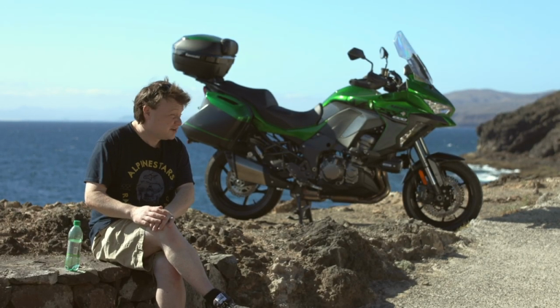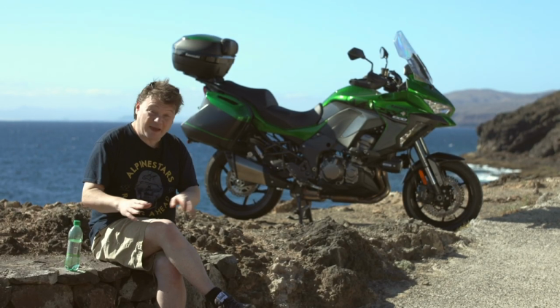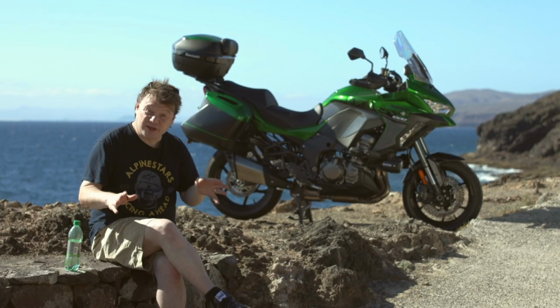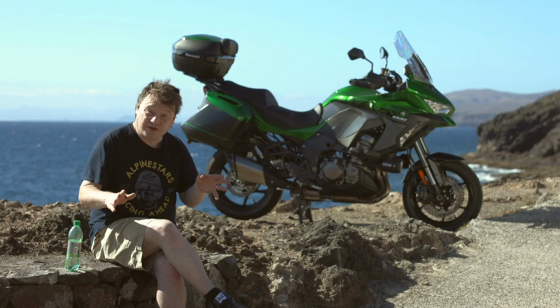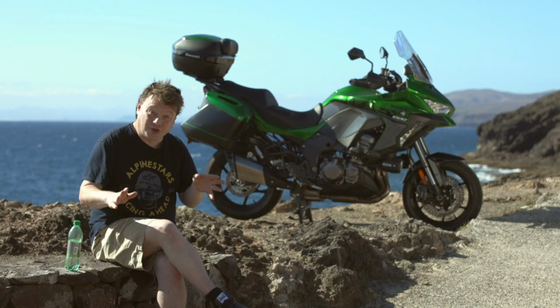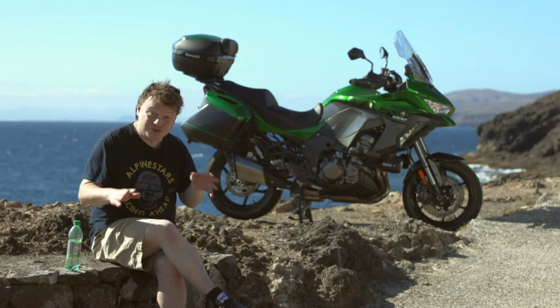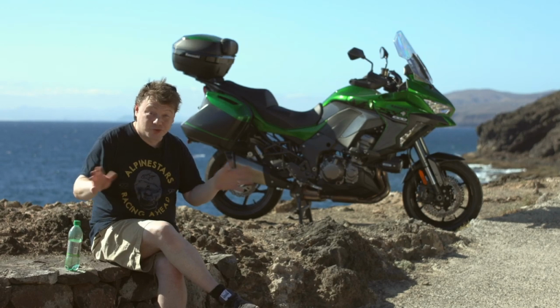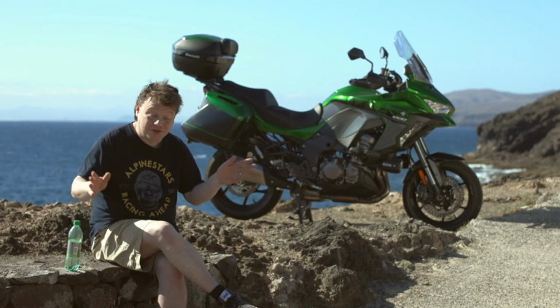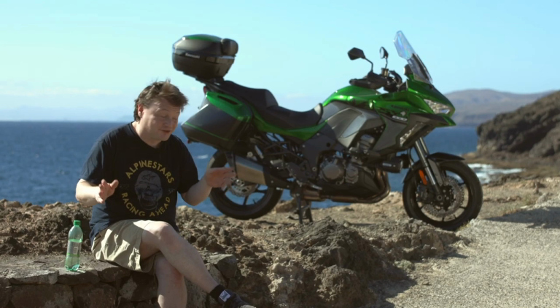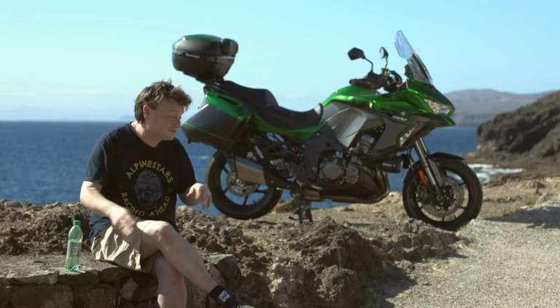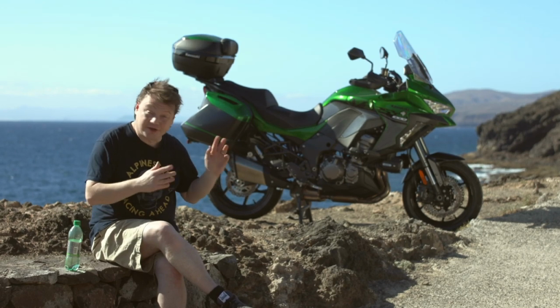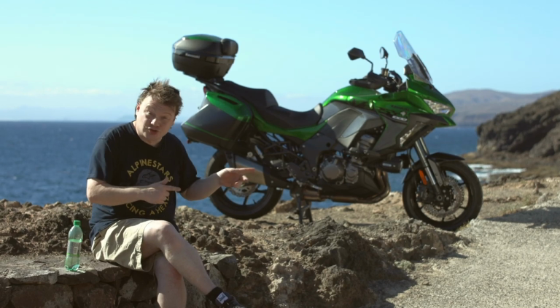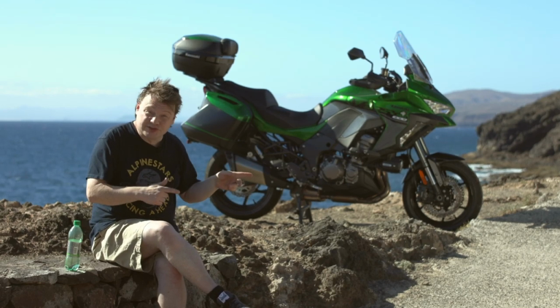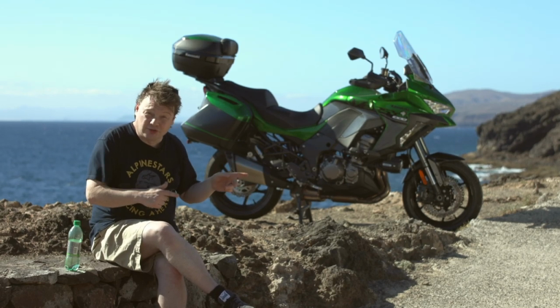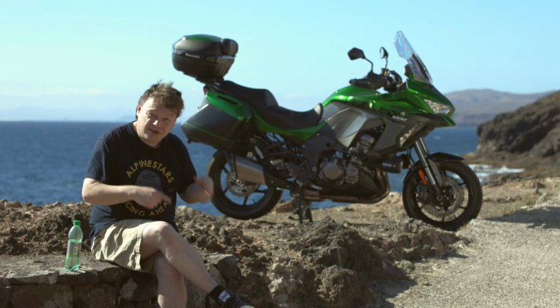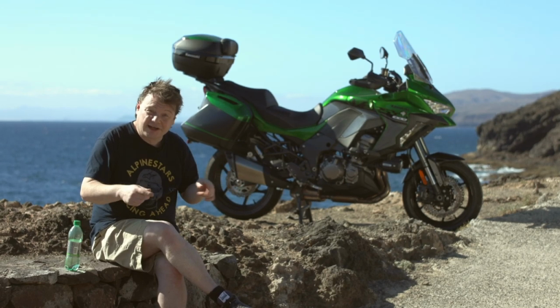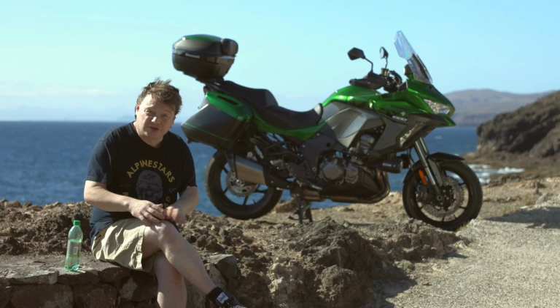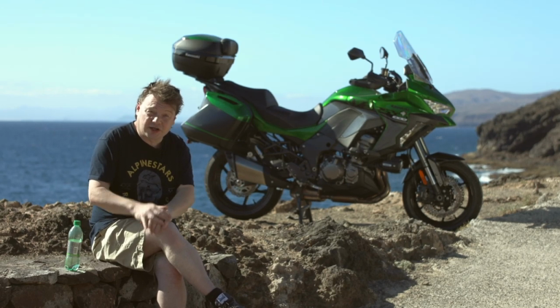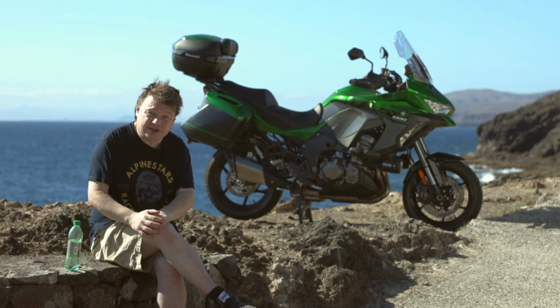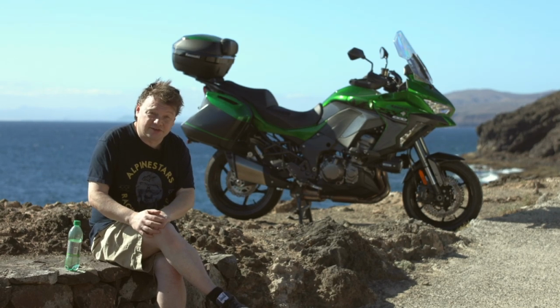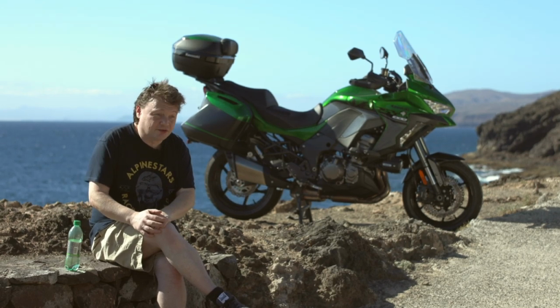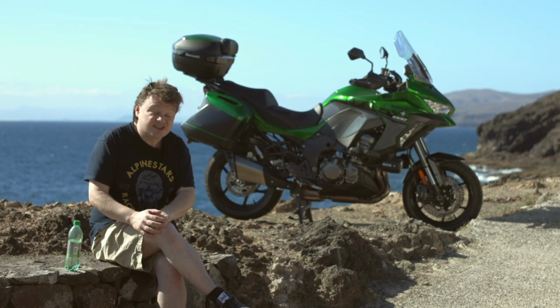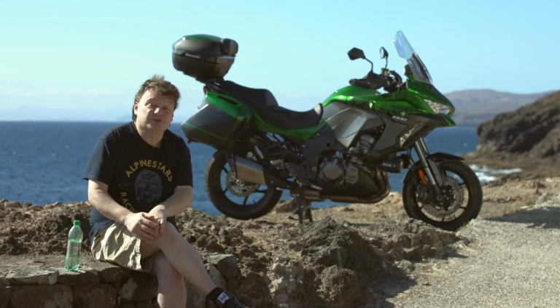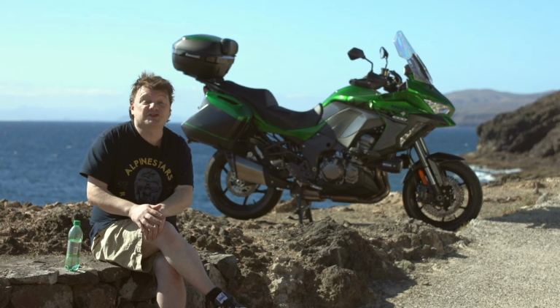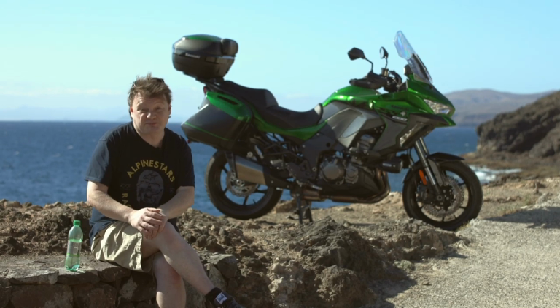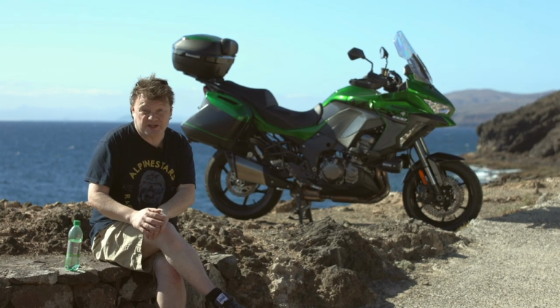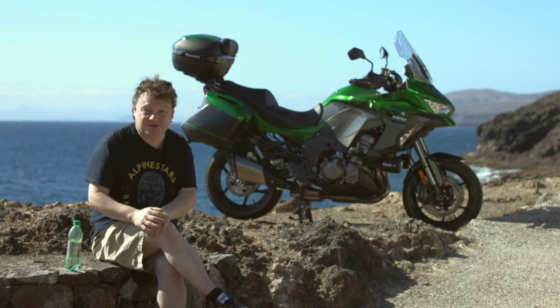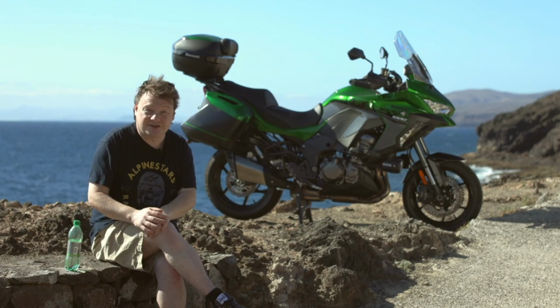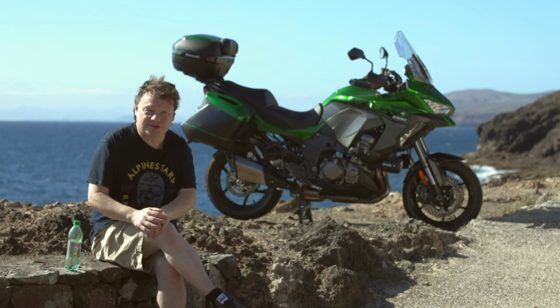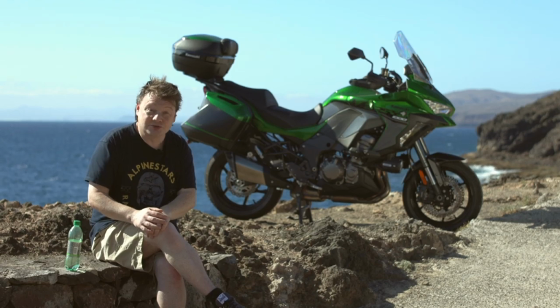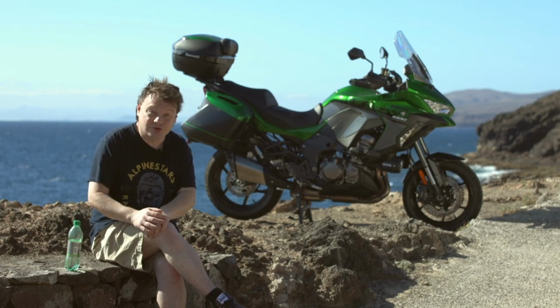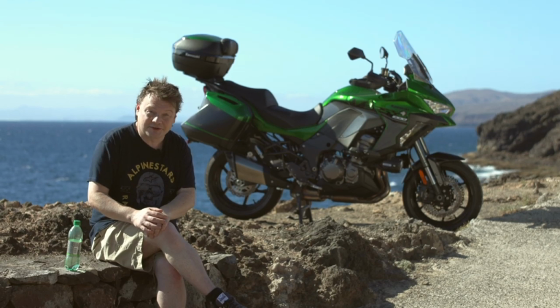The best way to find out is to go to your dealer. They're in the shops now — get down to your Kawasaki dealer, take one for a spin and see what you think.